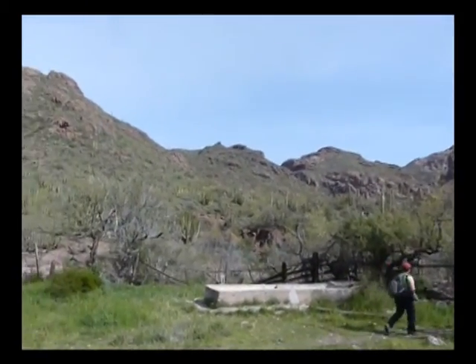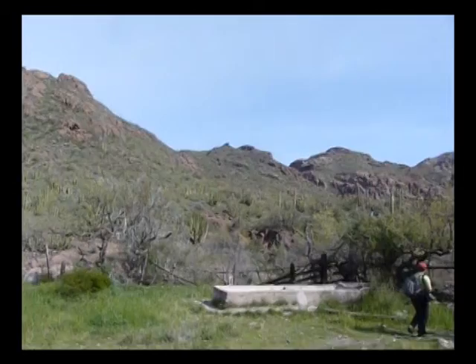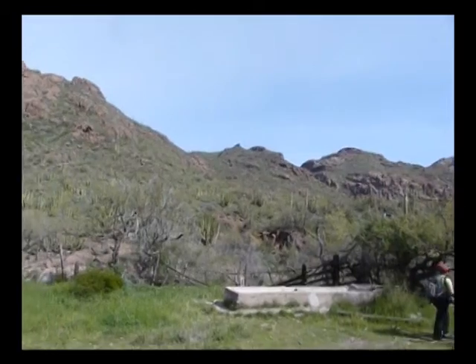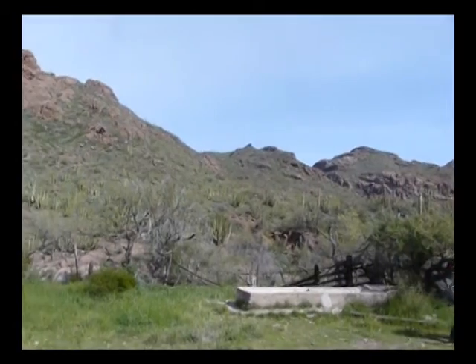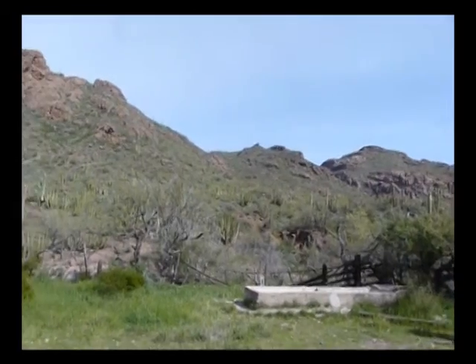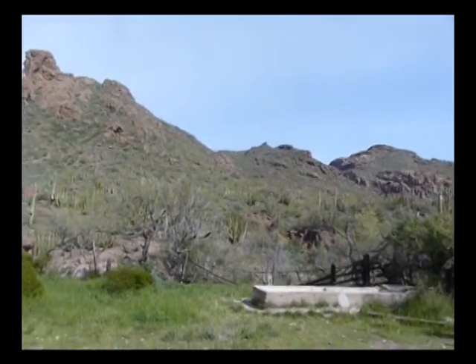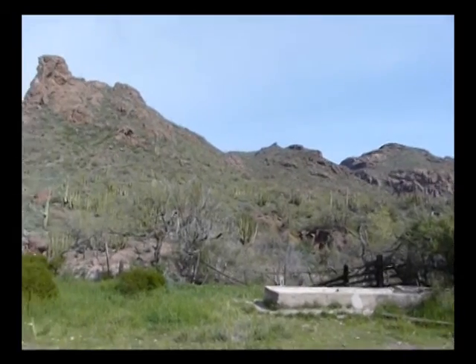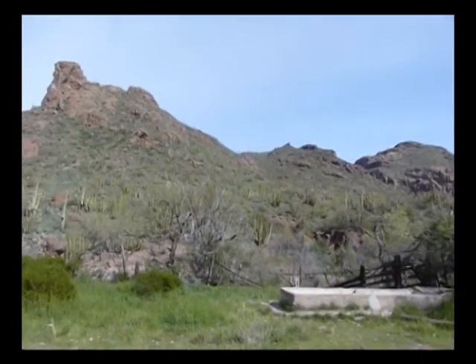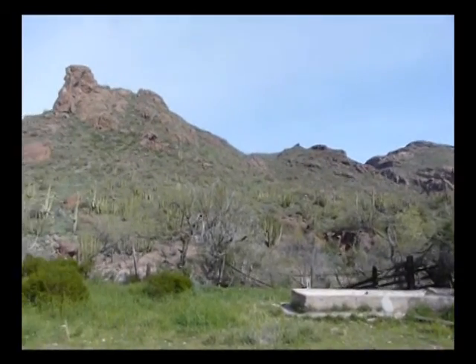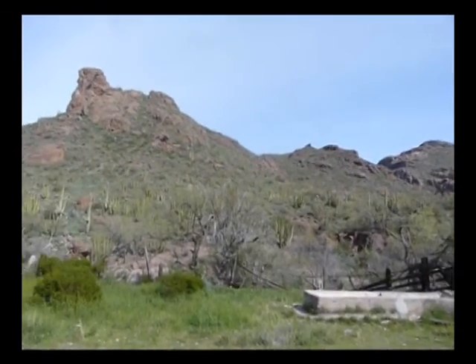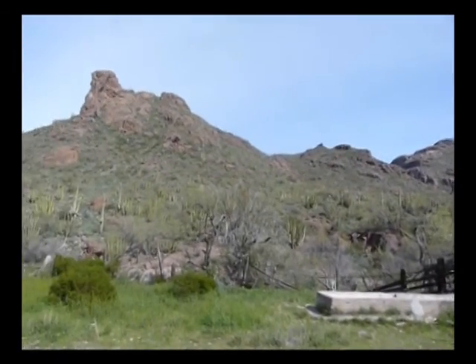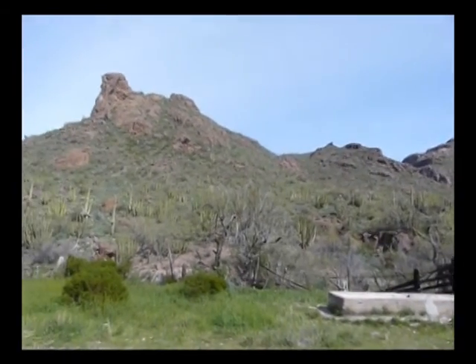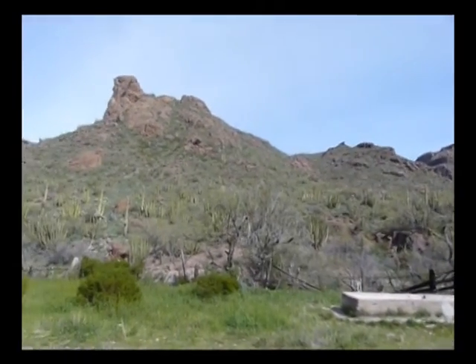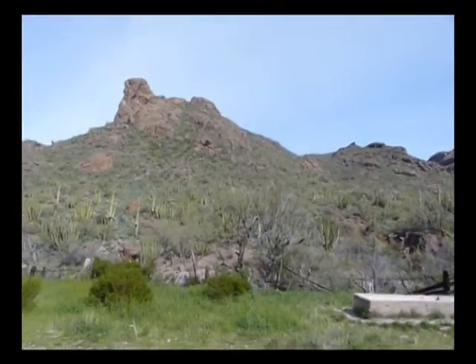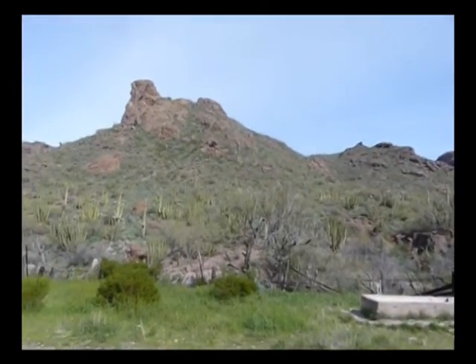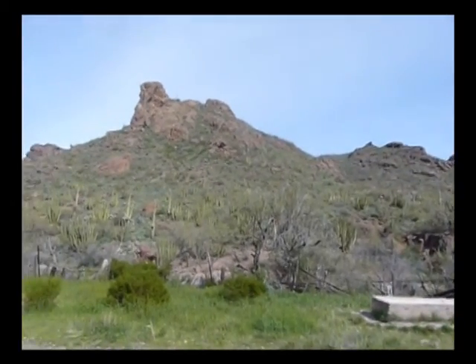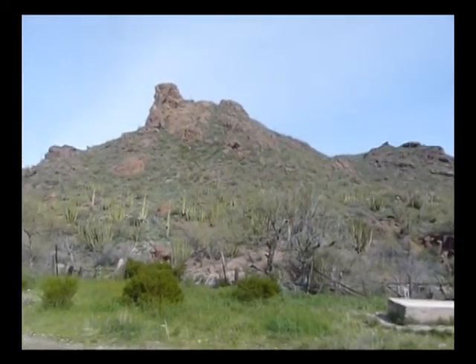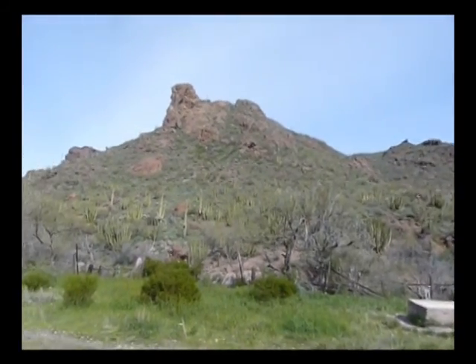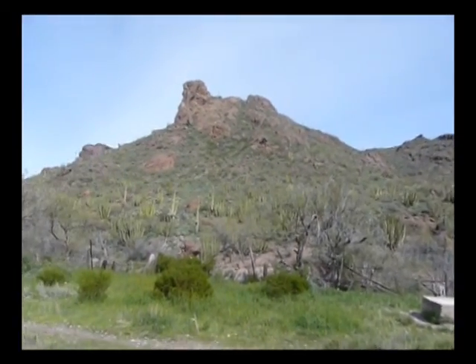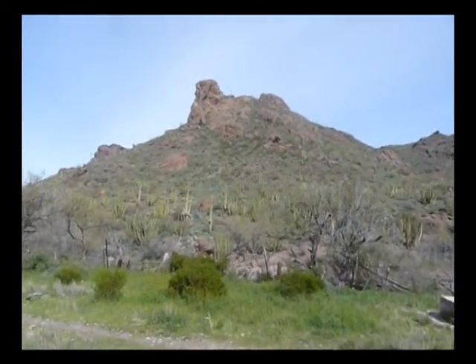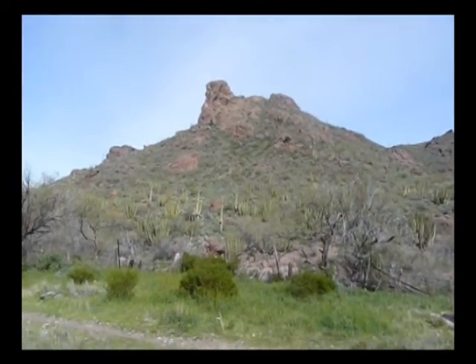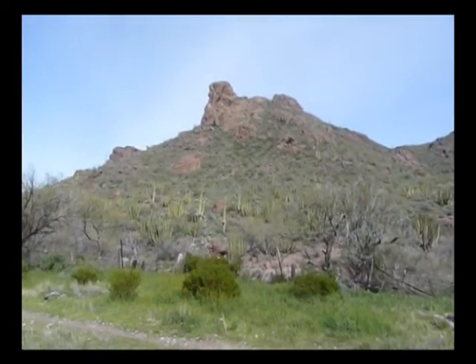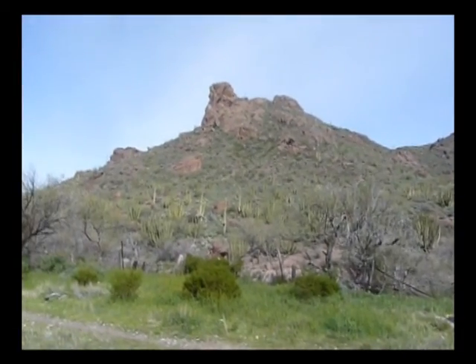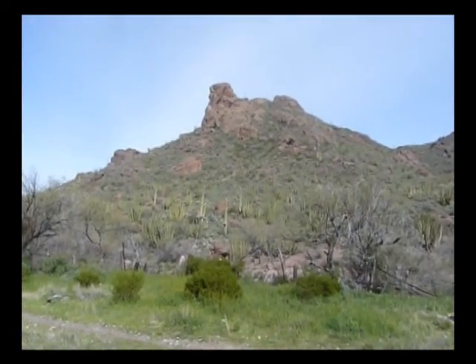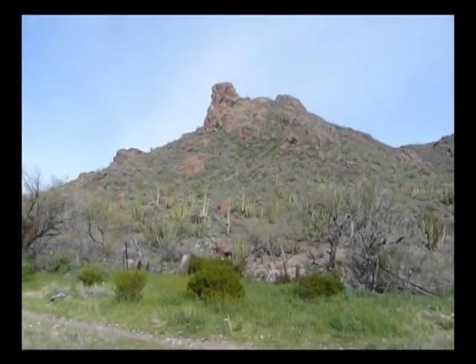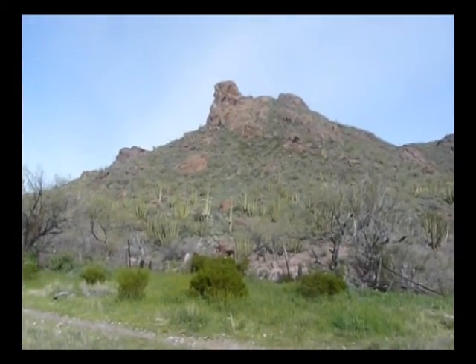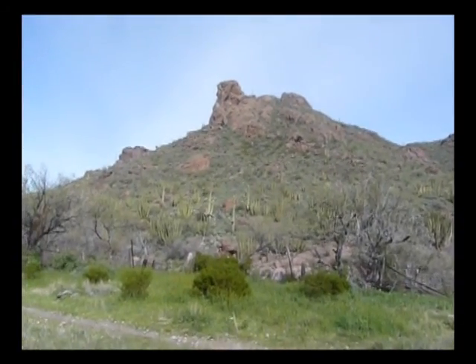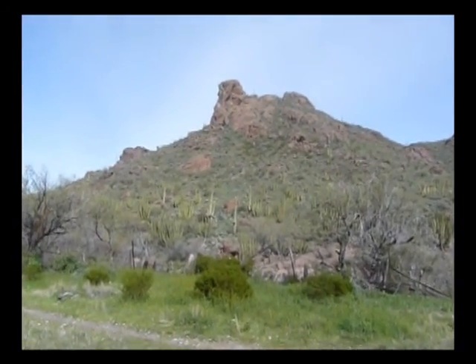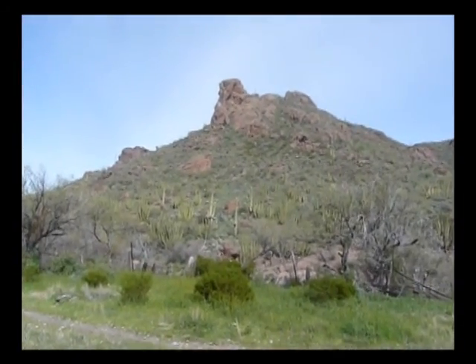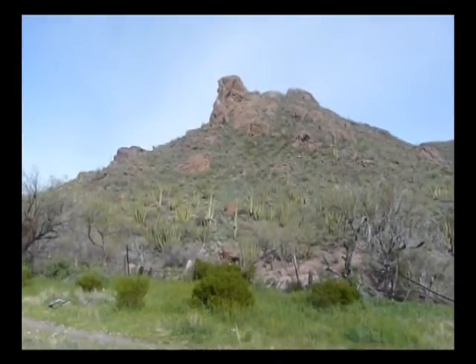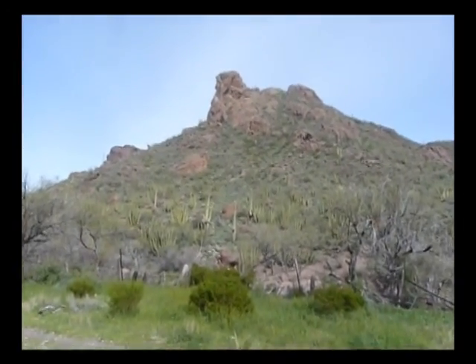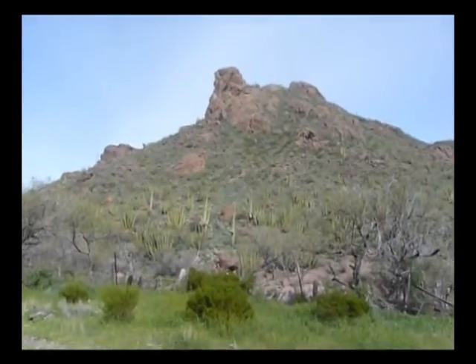Nice views in the area. Nice set of organ pipe out there.